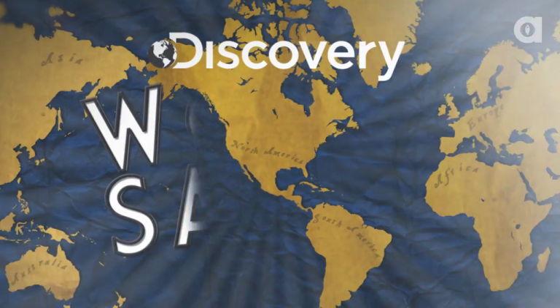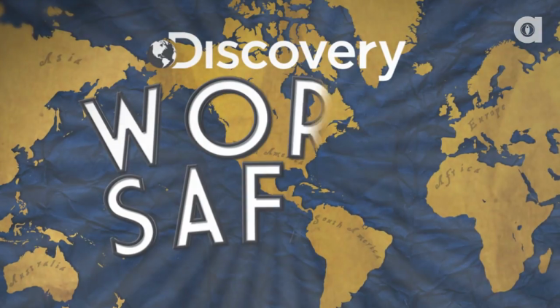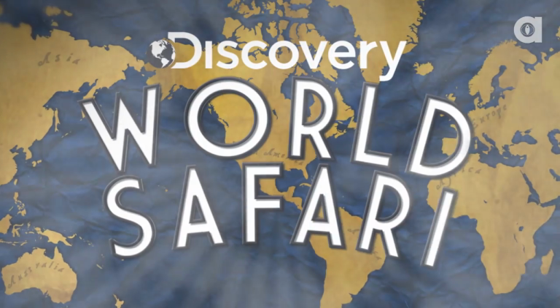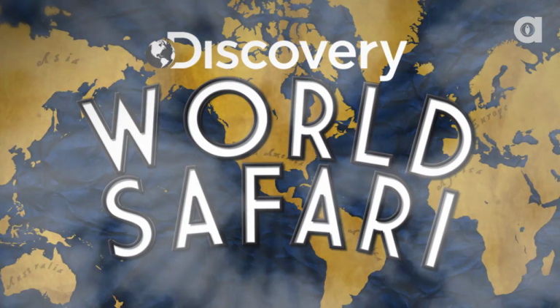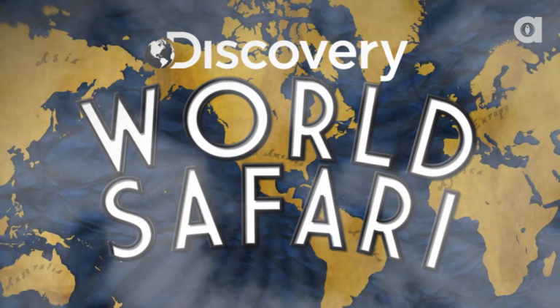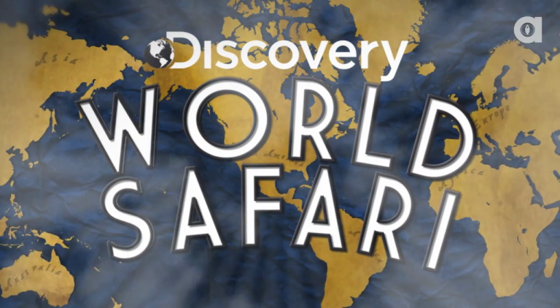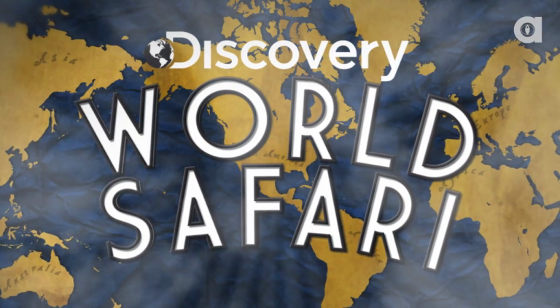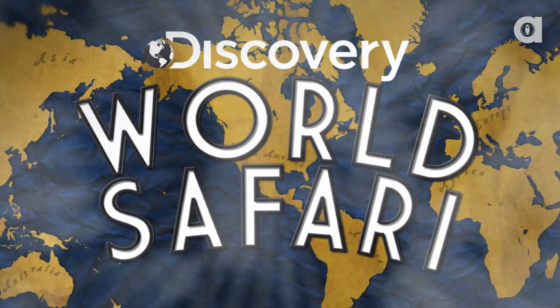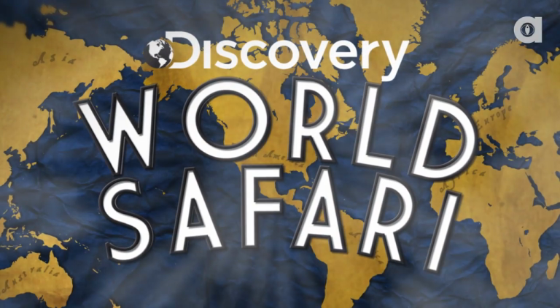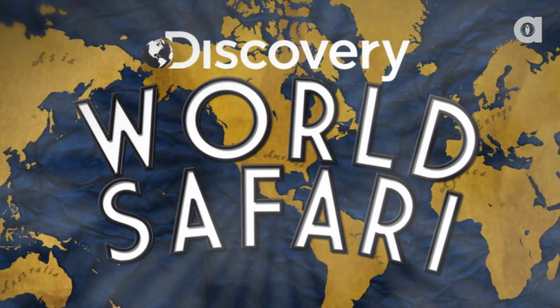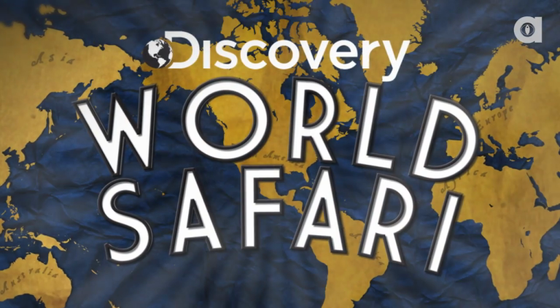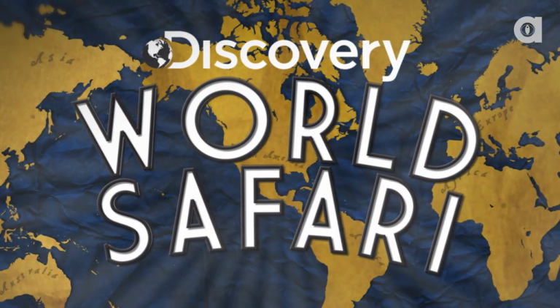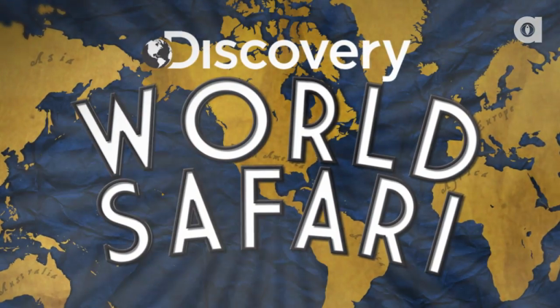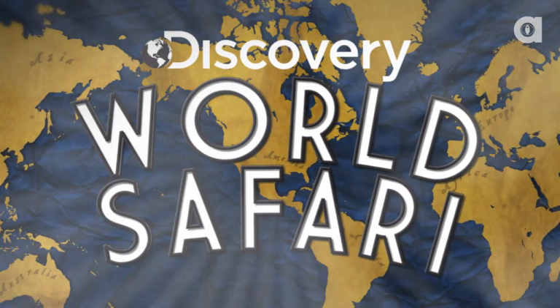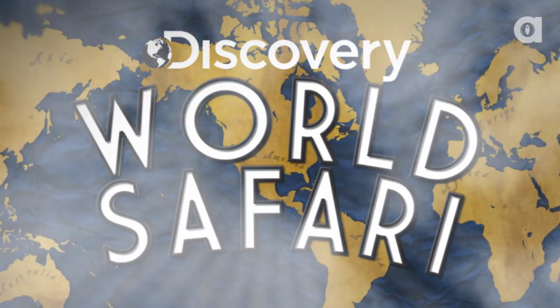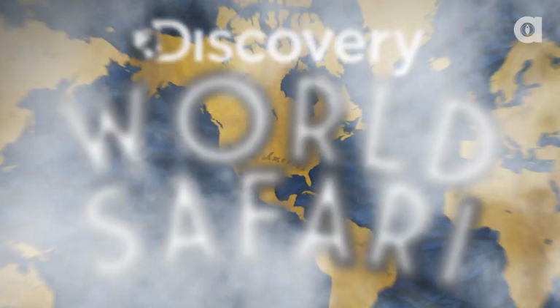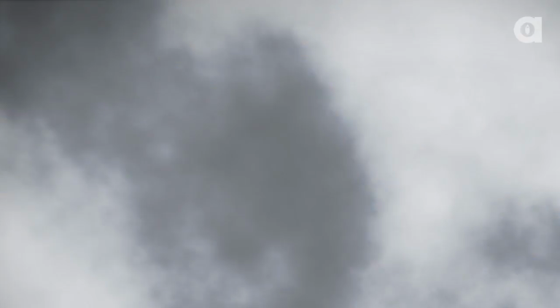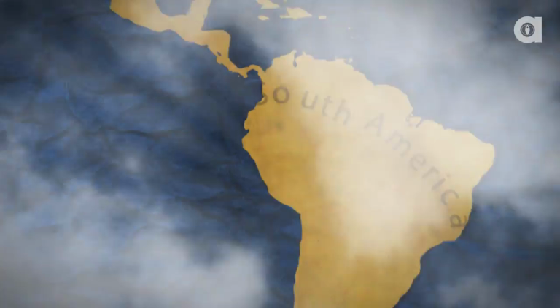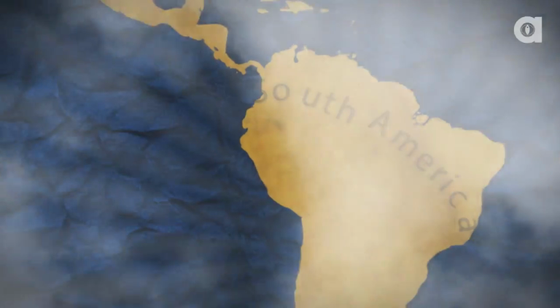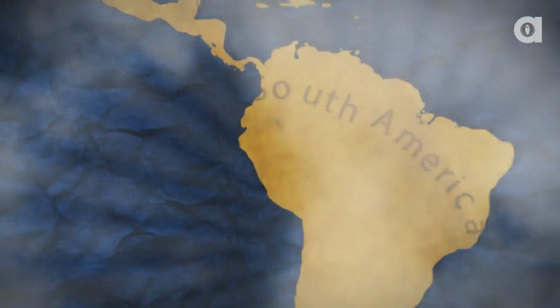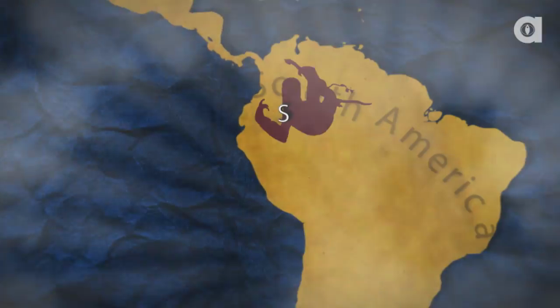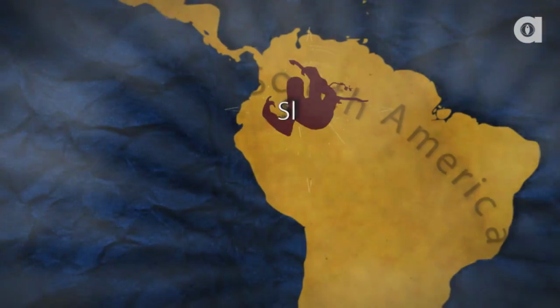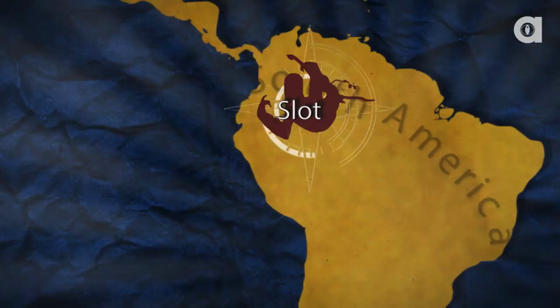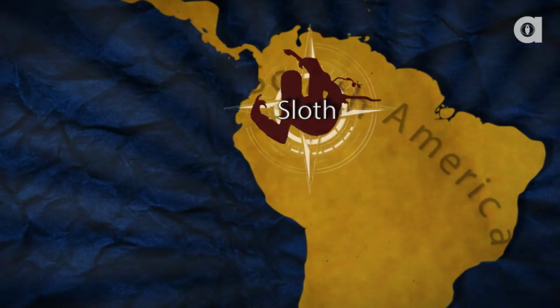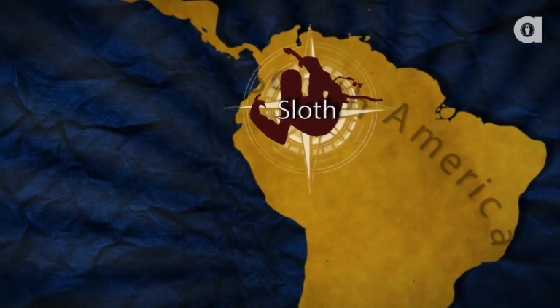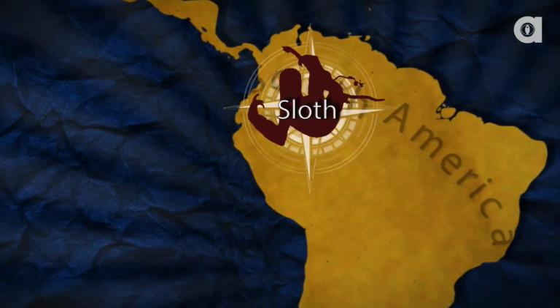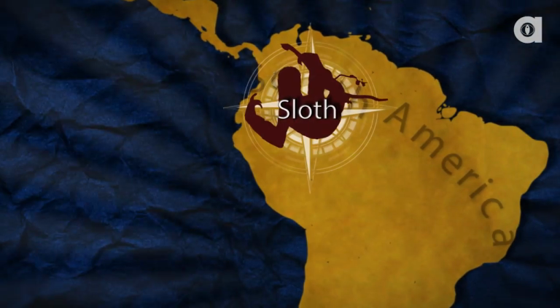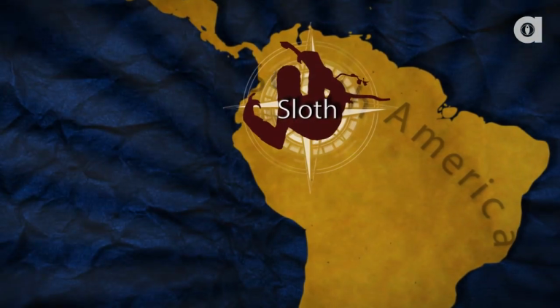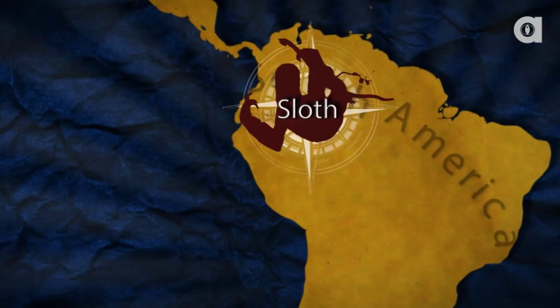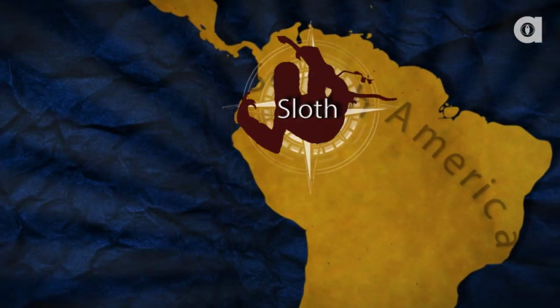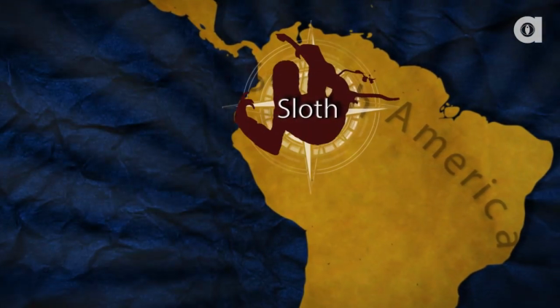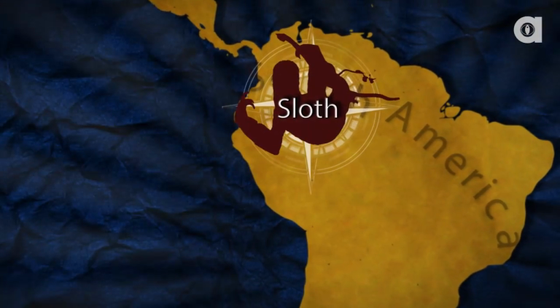Welcome to Discovery World Safari. On today's episode, the sloth.